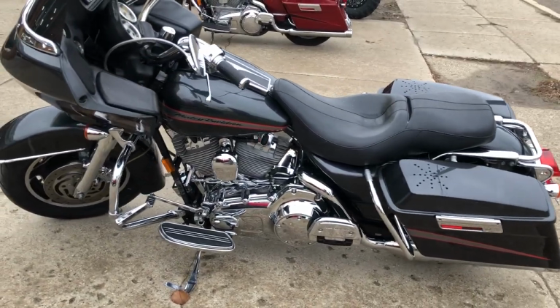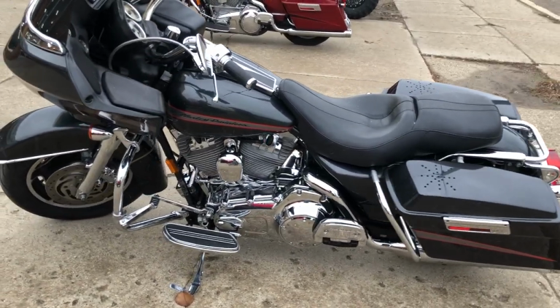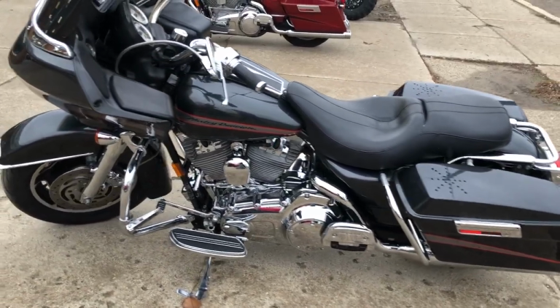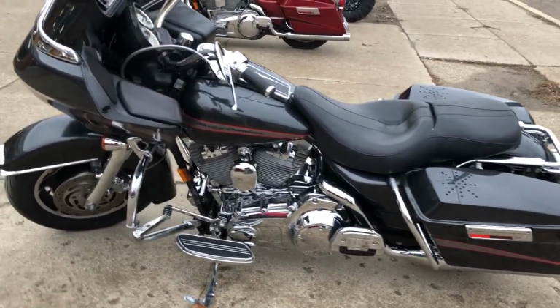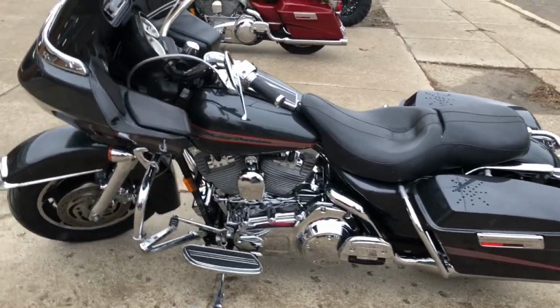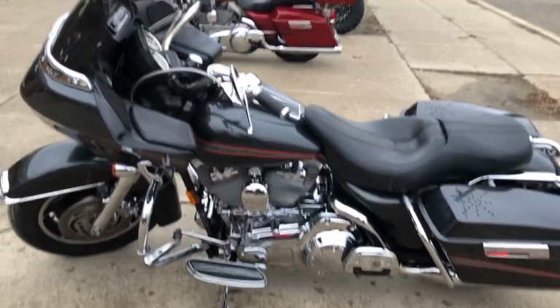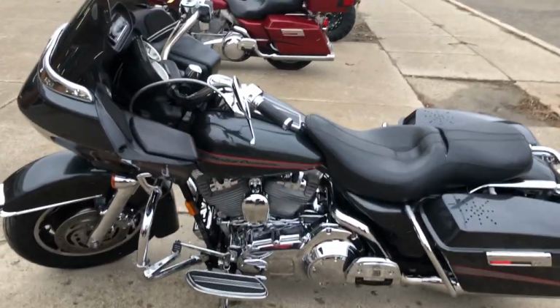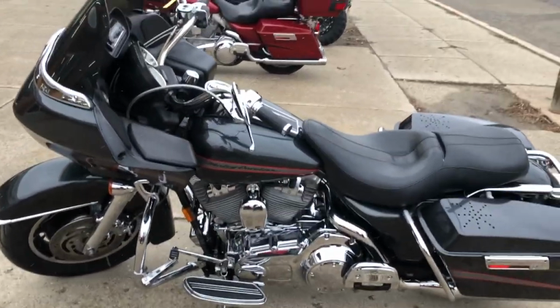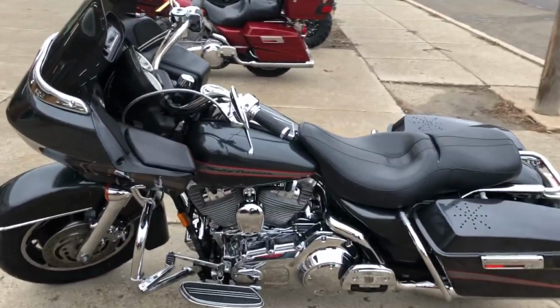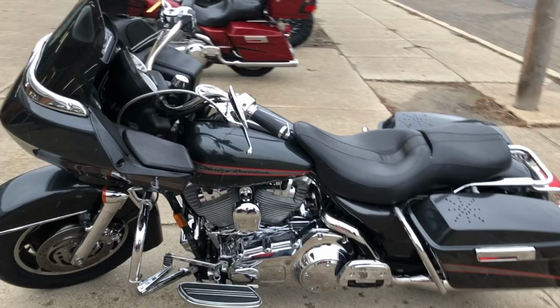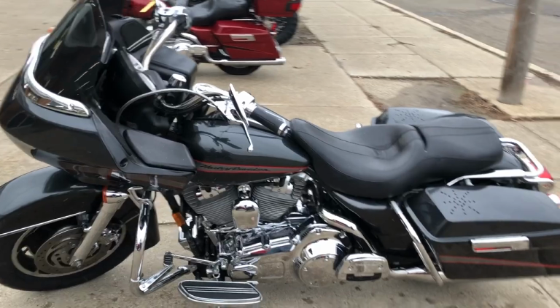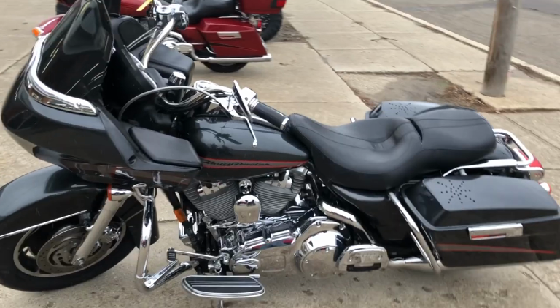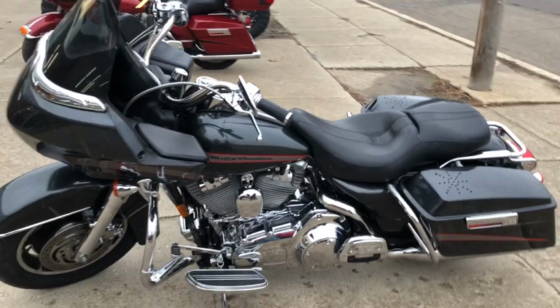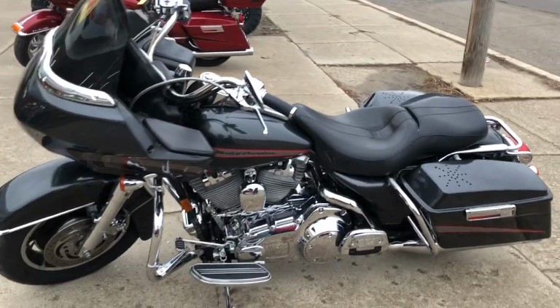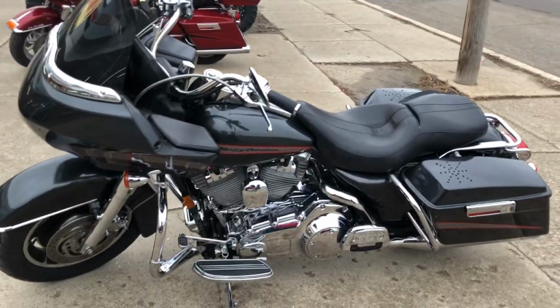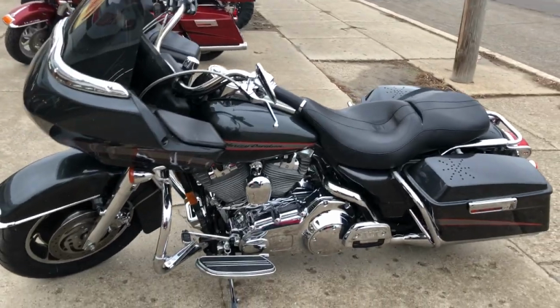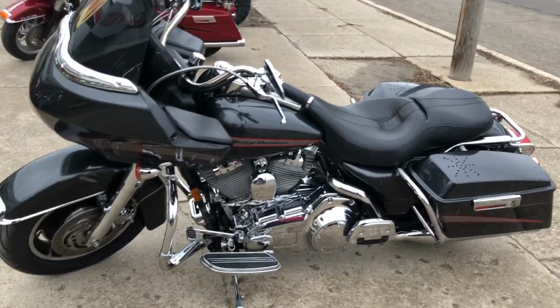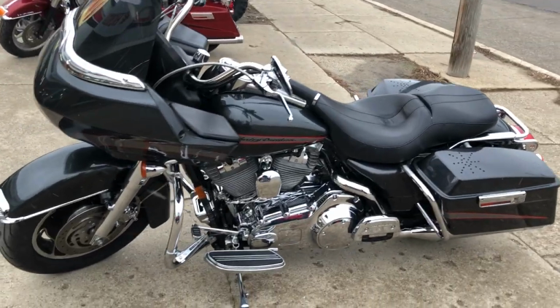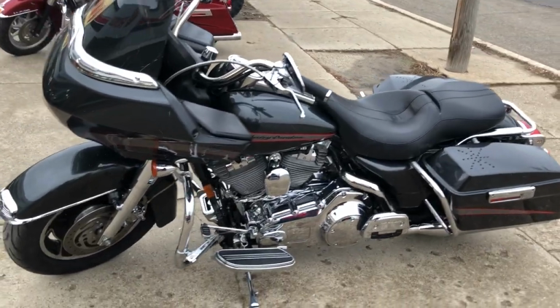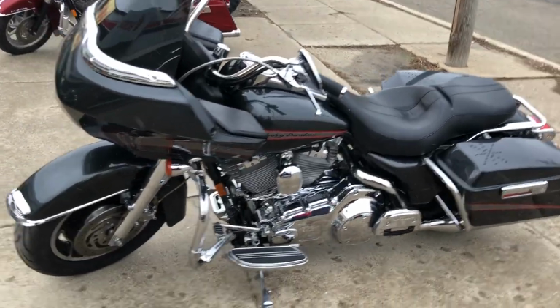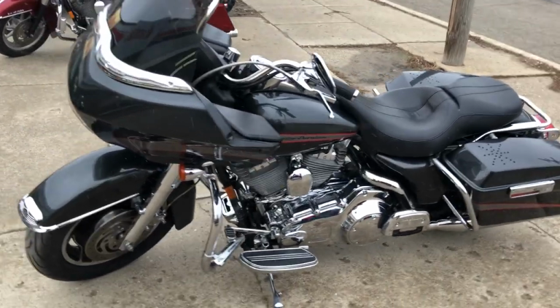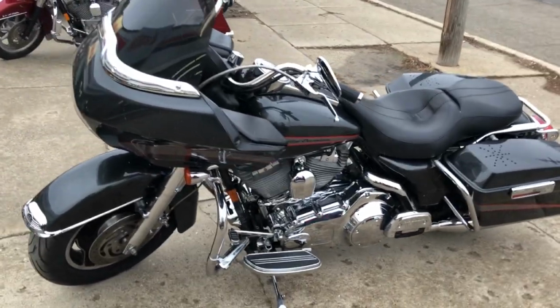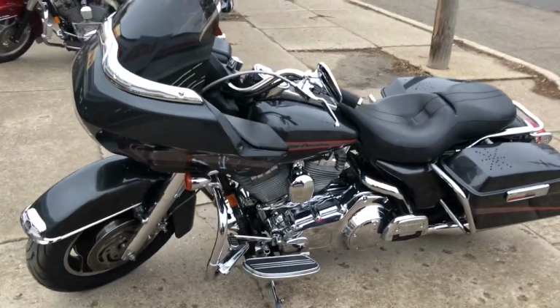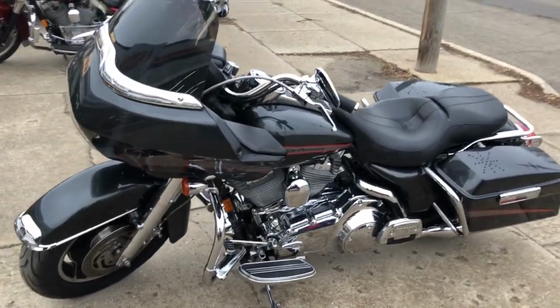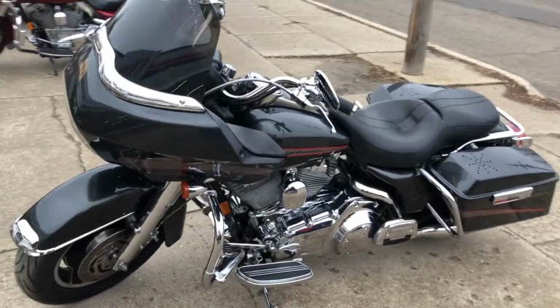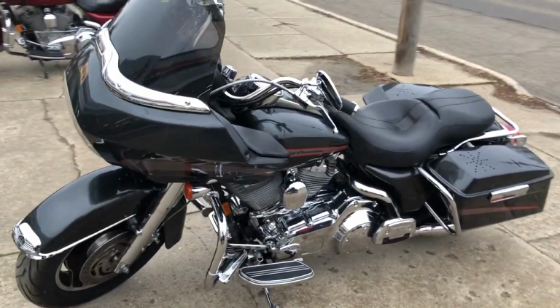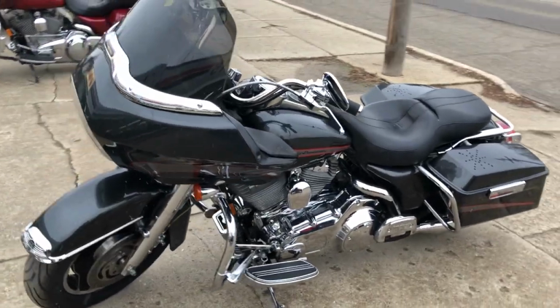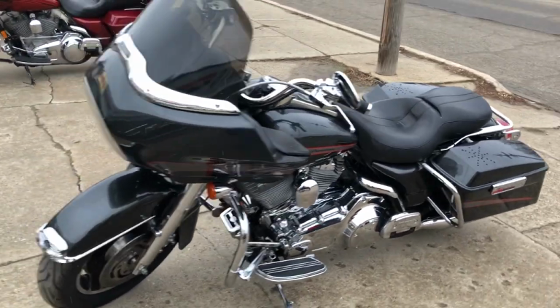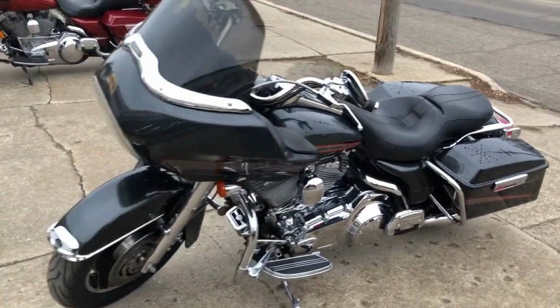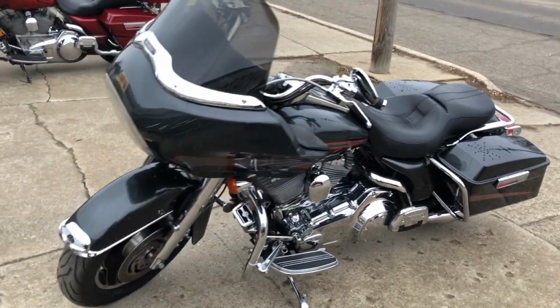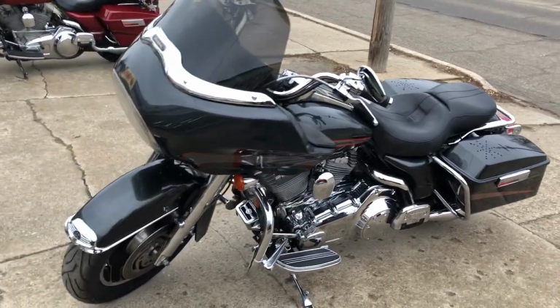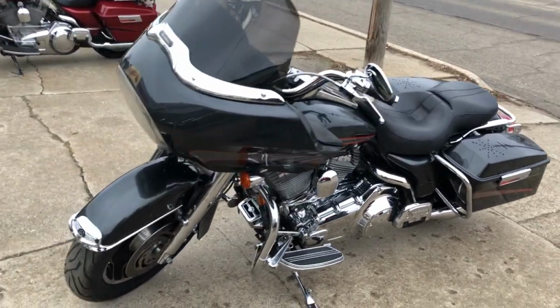Just serviced at the dealership, inspected, all fluids have been changed. It's ready to ride.